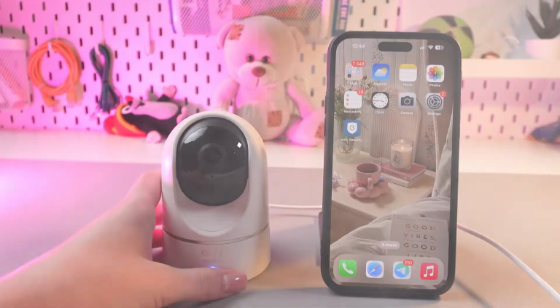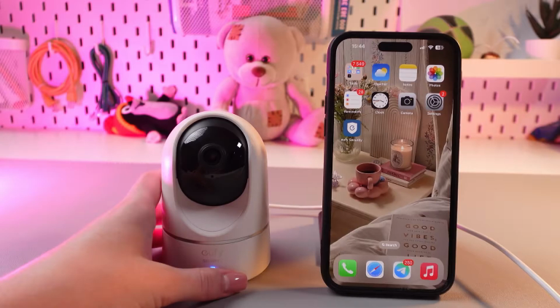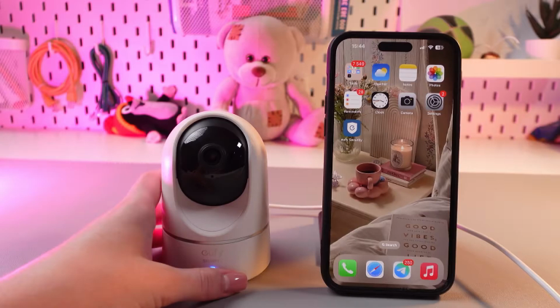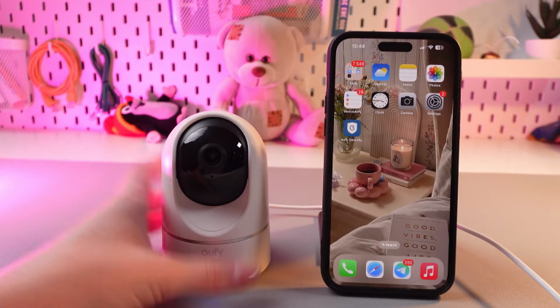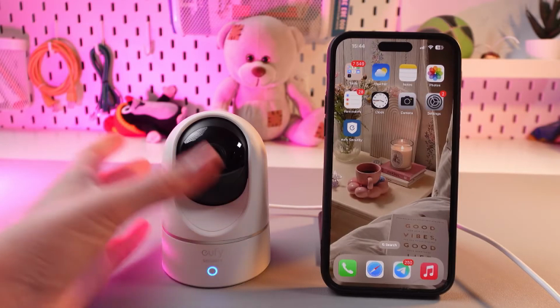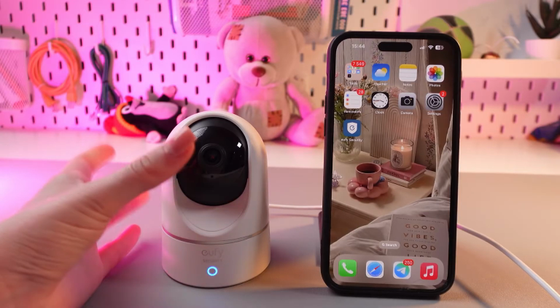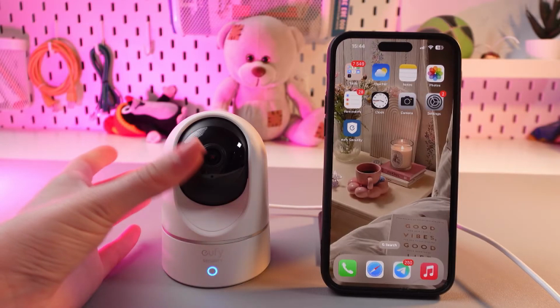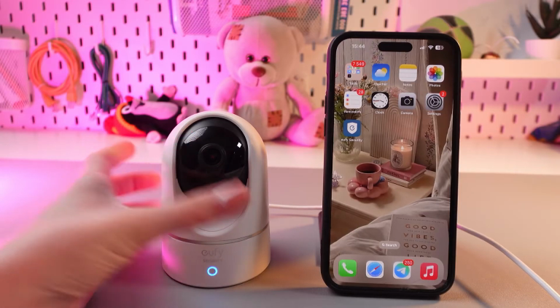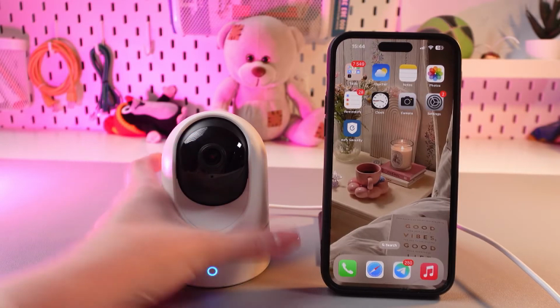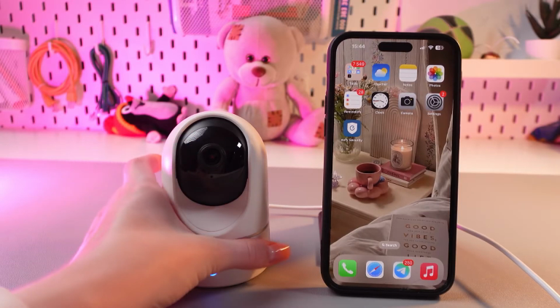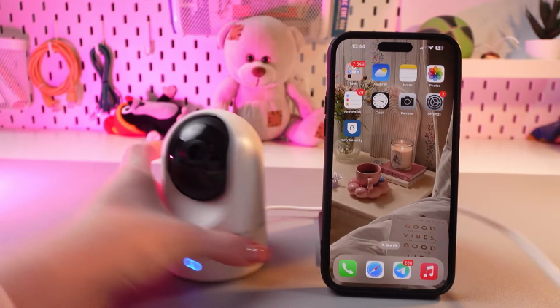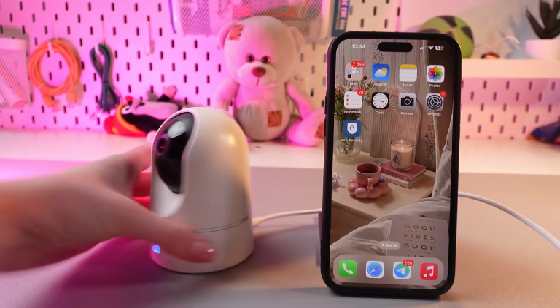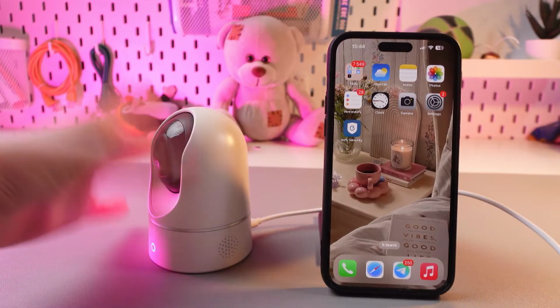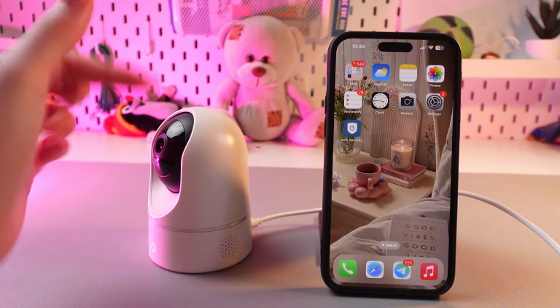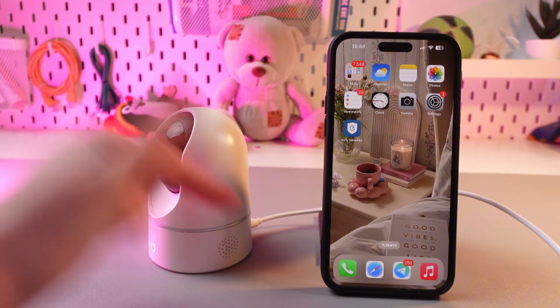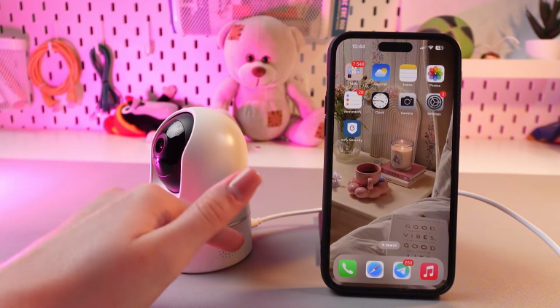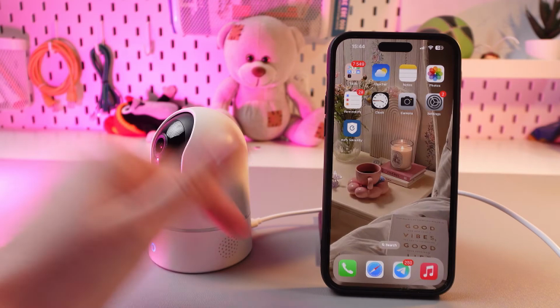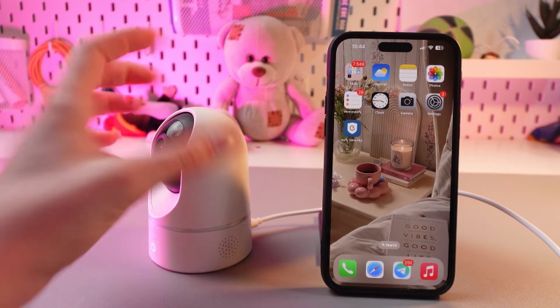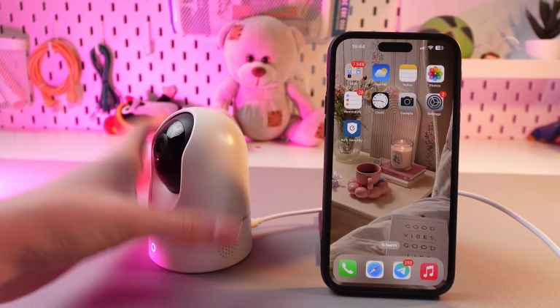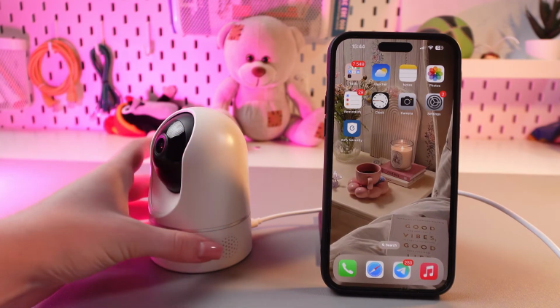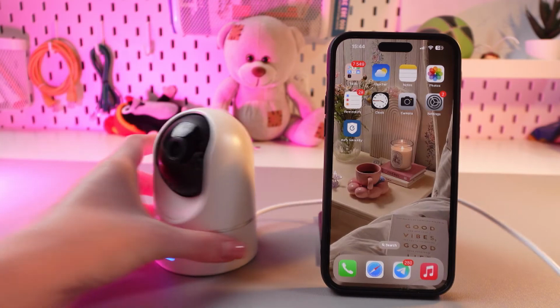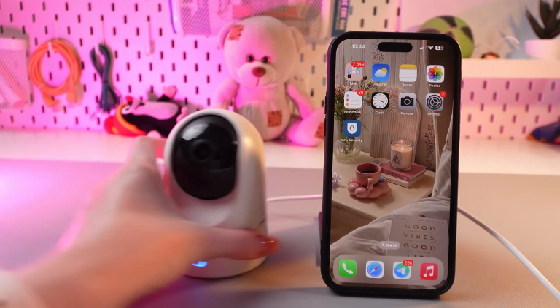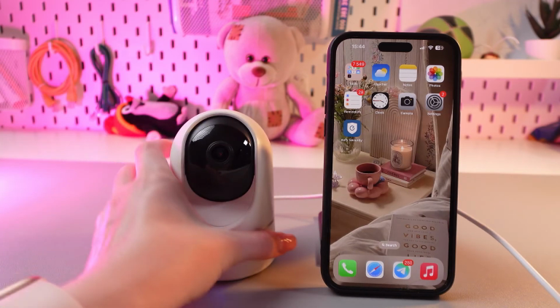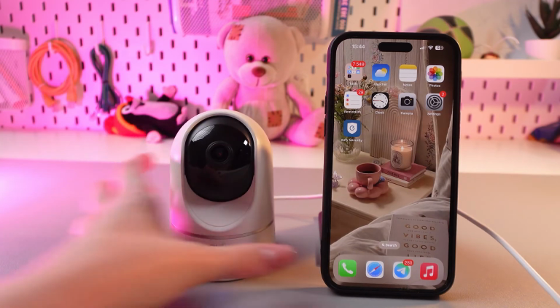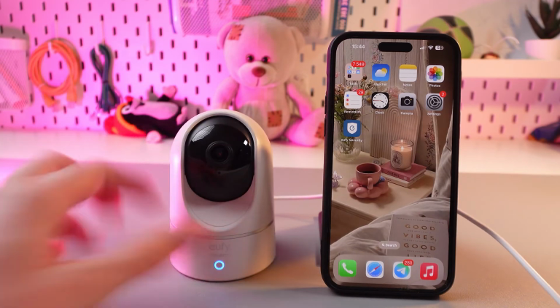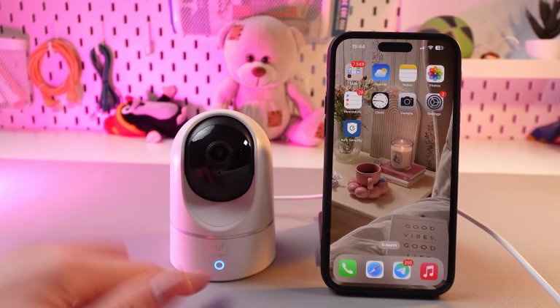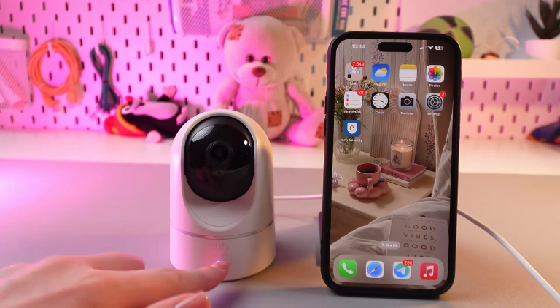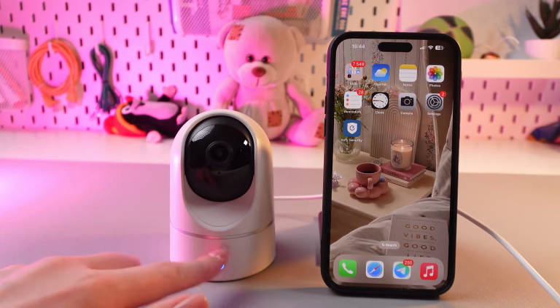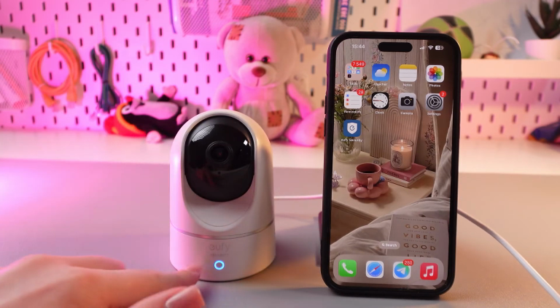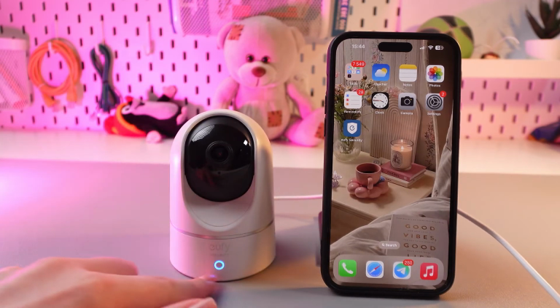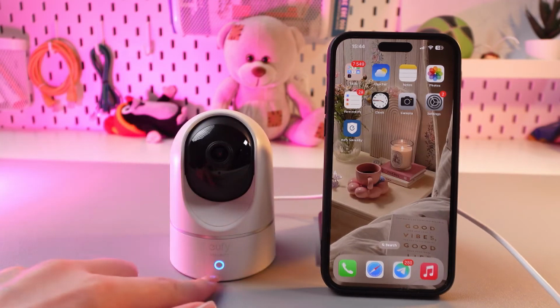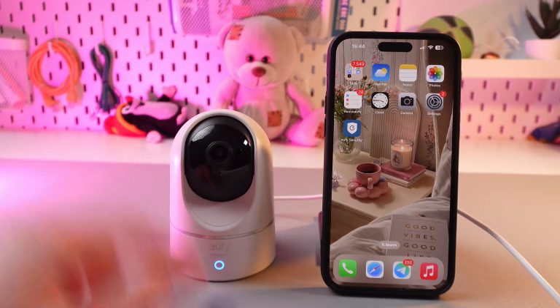Firstly, make sure that it is plugged in and also it is powered on.